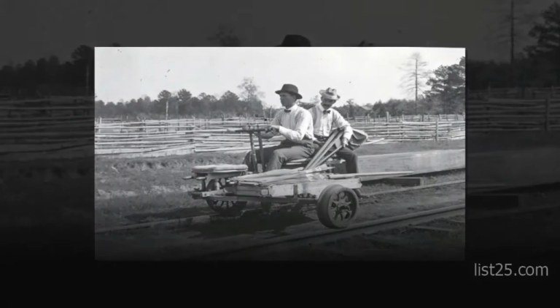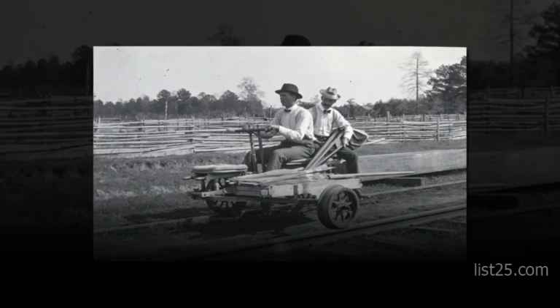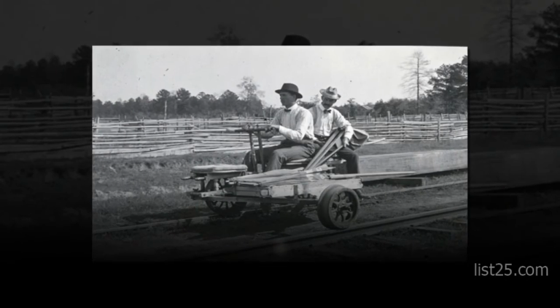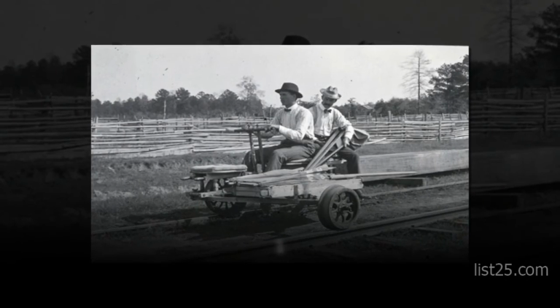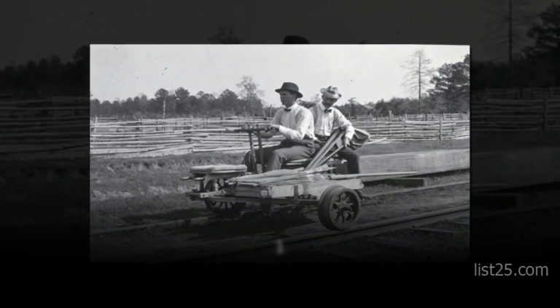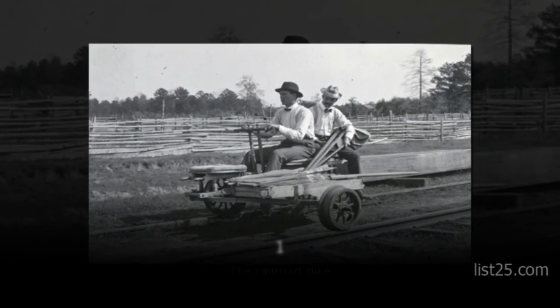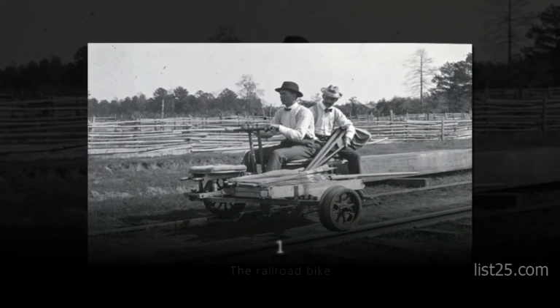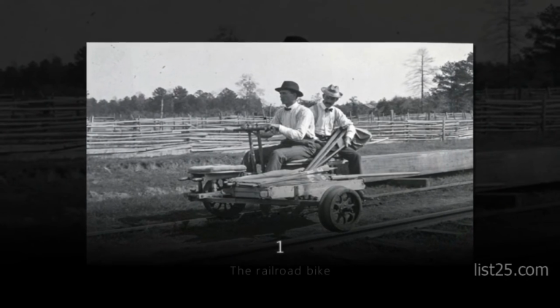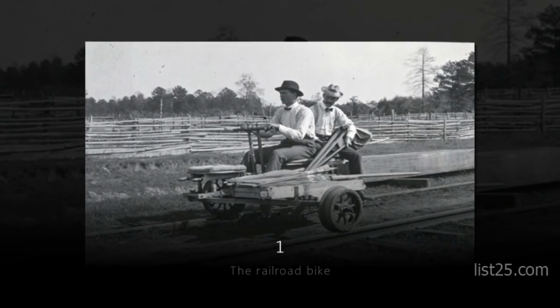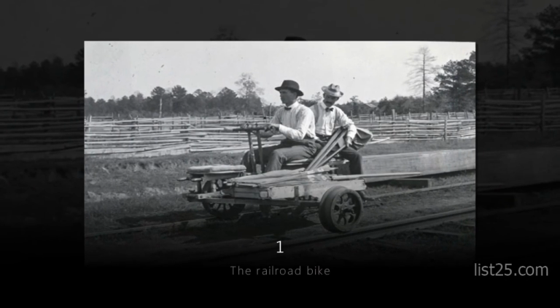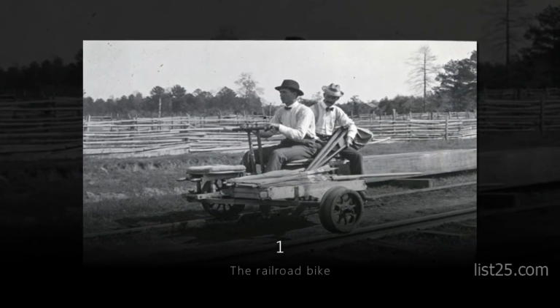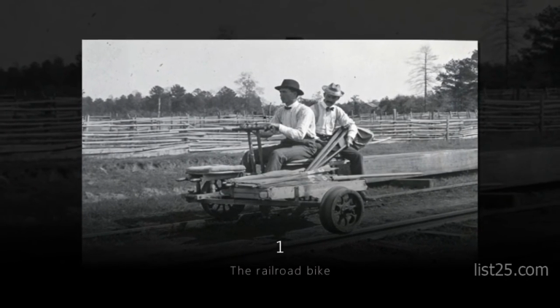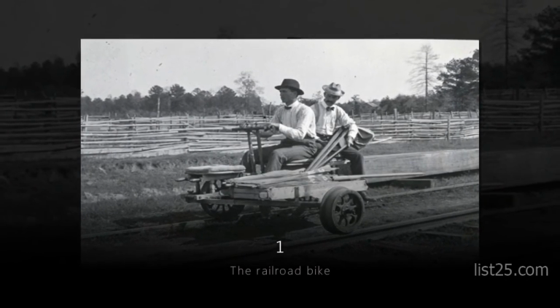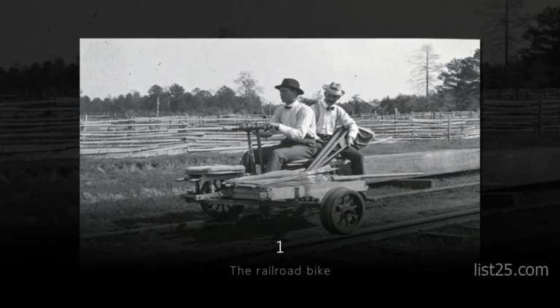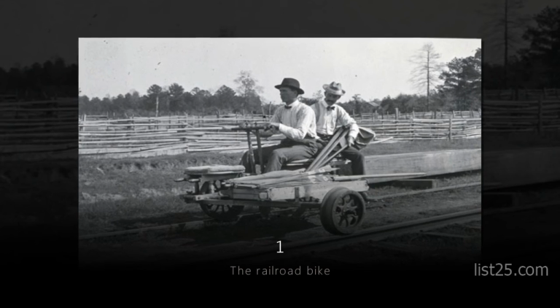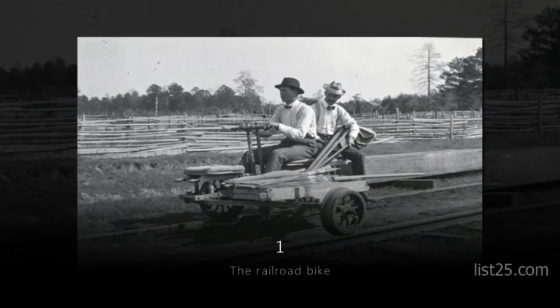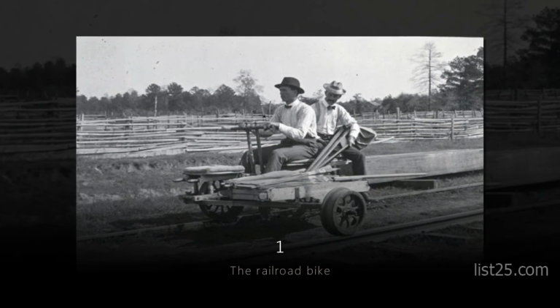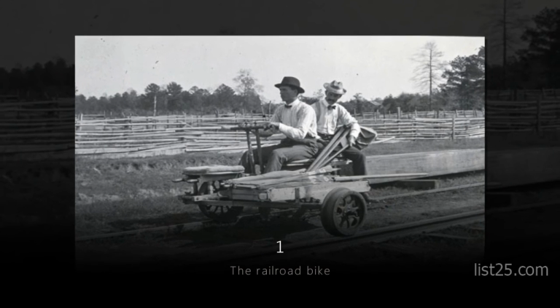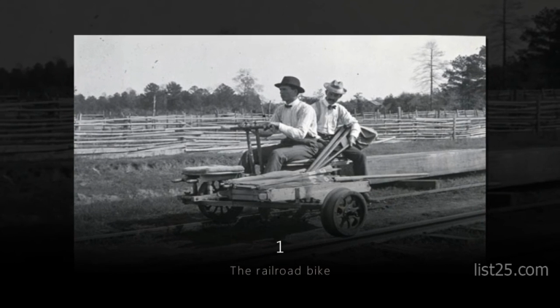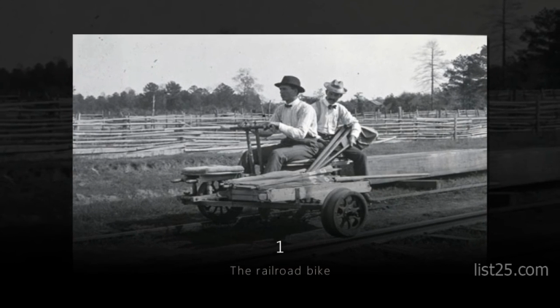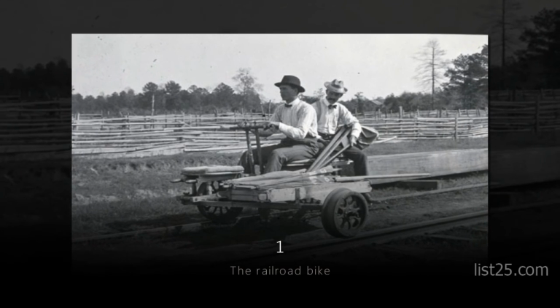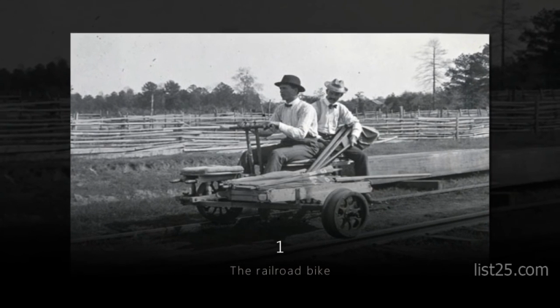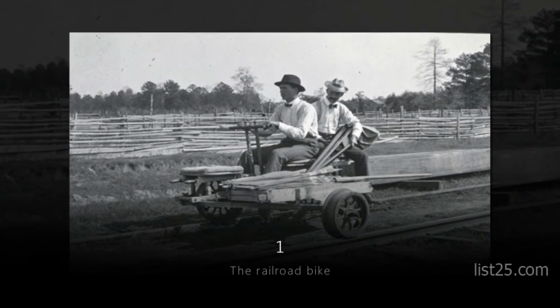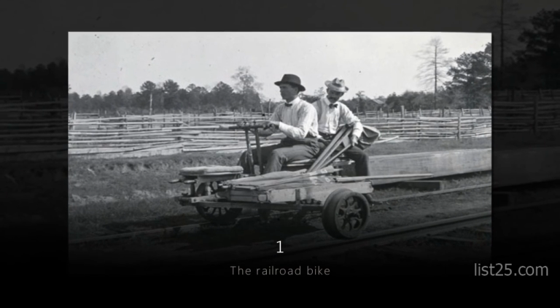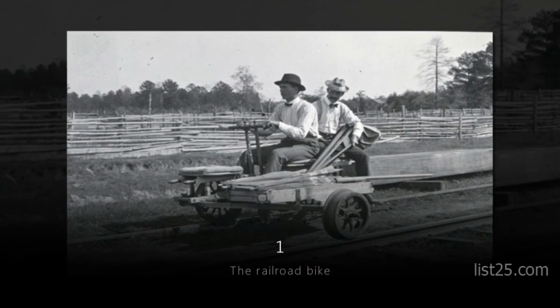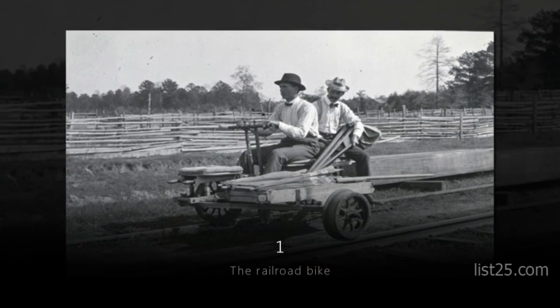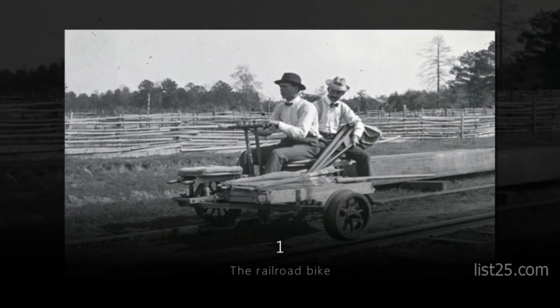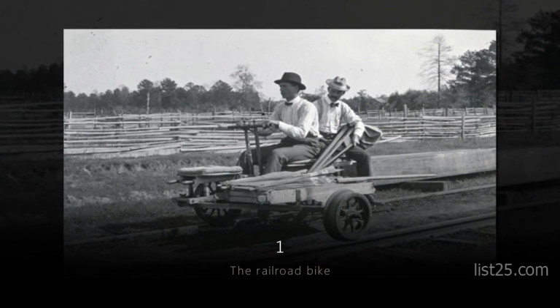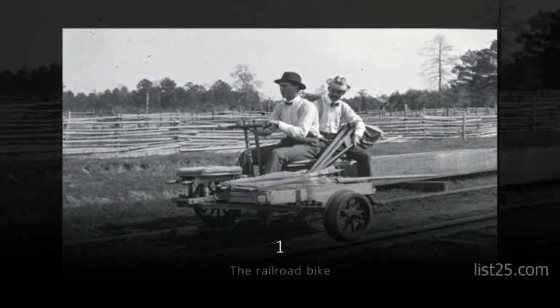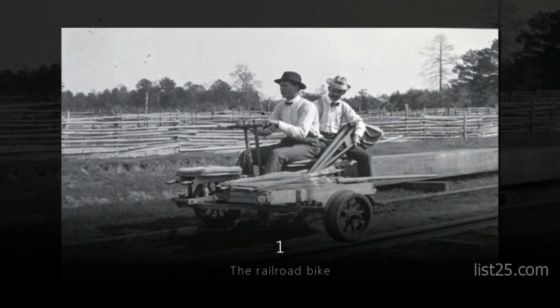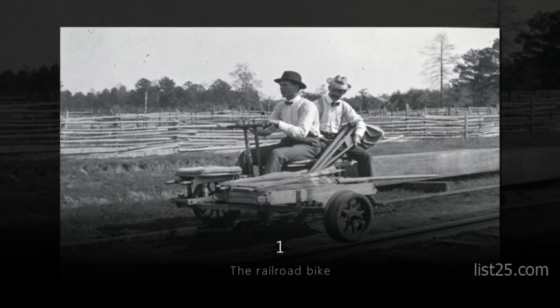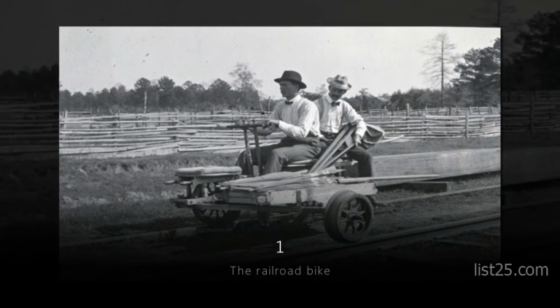Number 1: the Railroad Bike. For real, it actually rides on a railroad track.